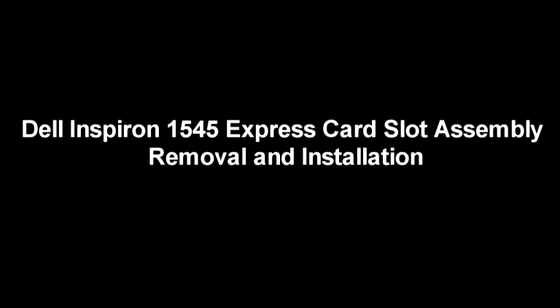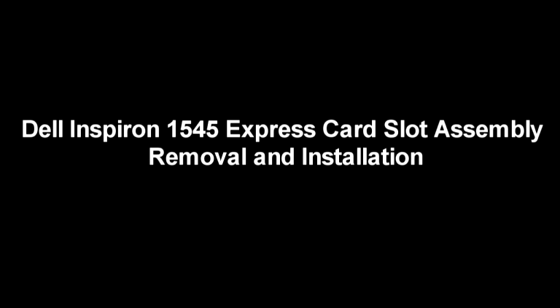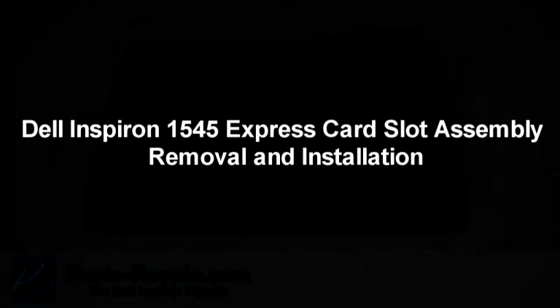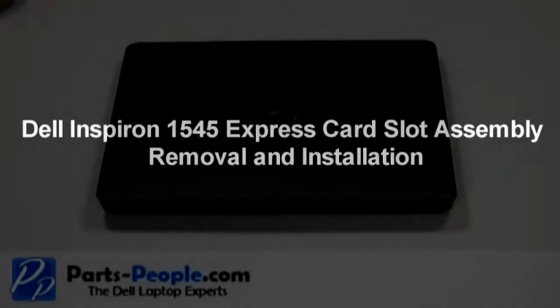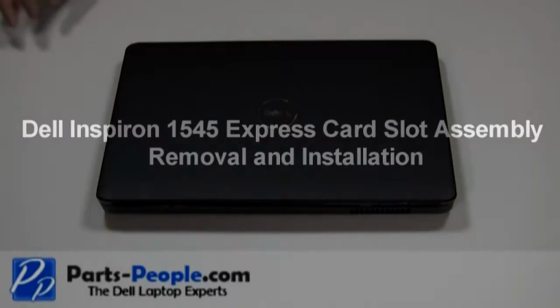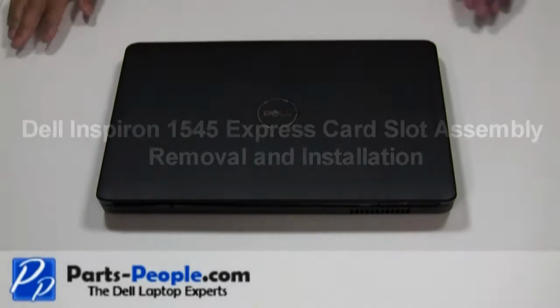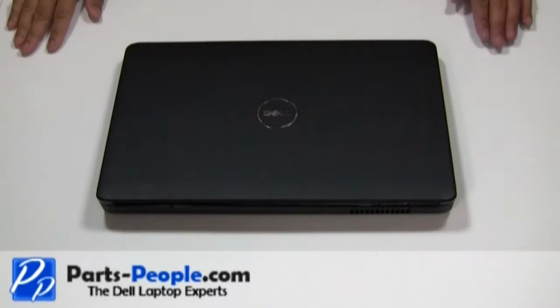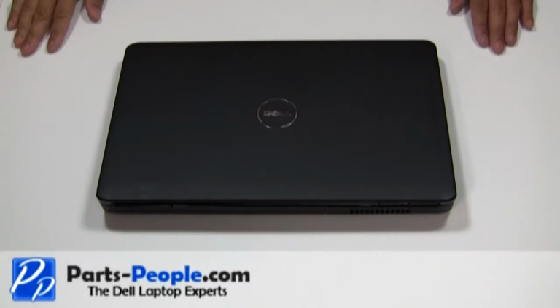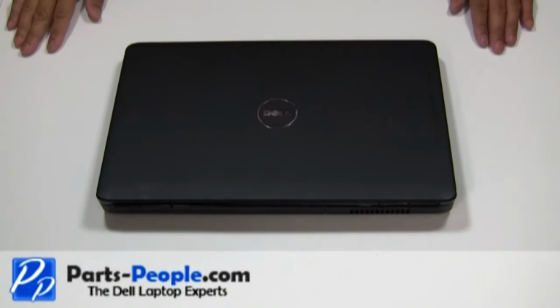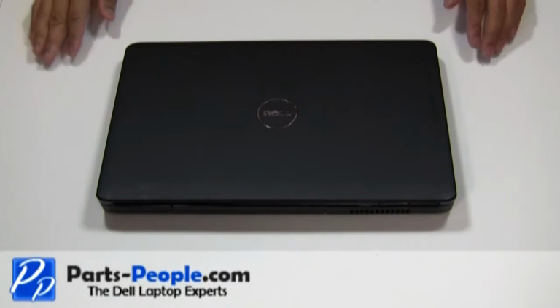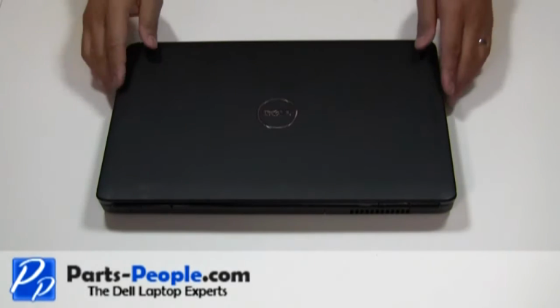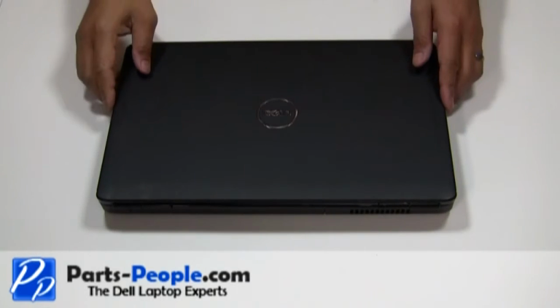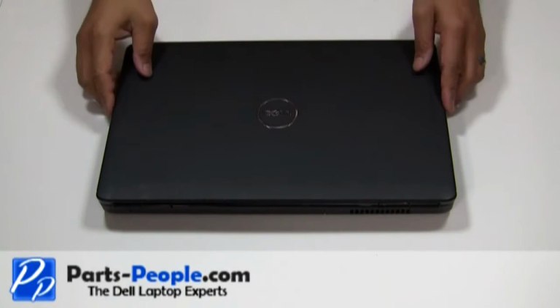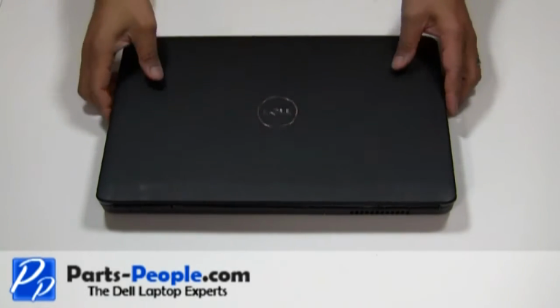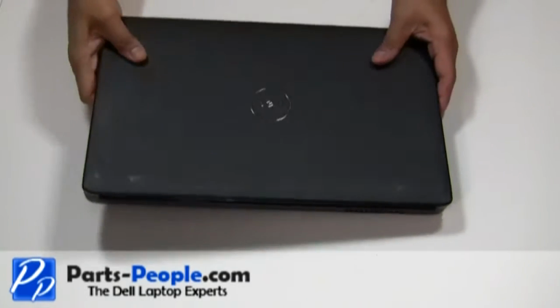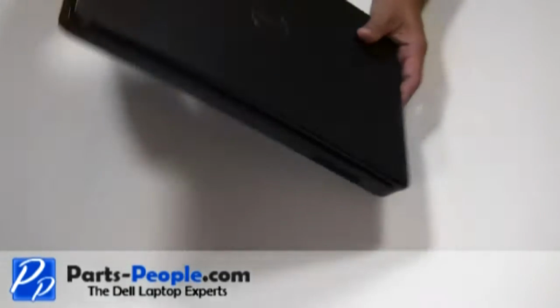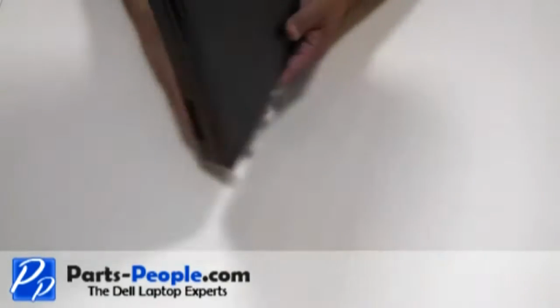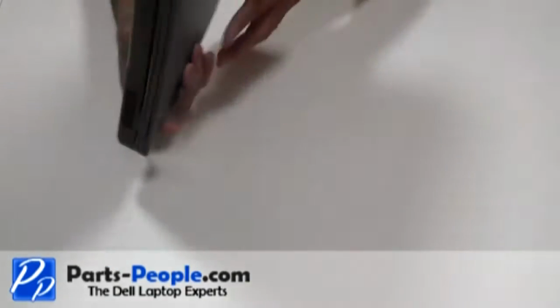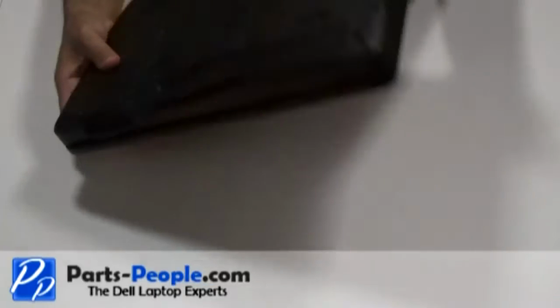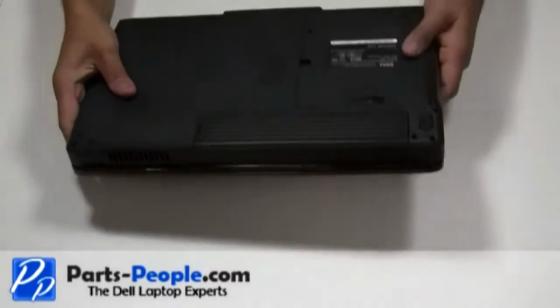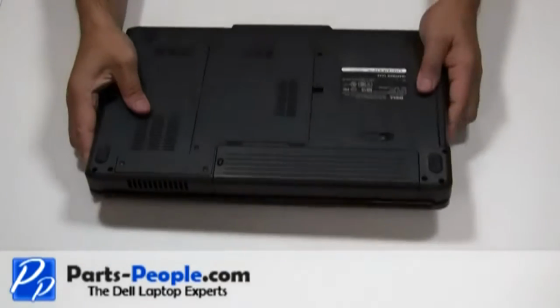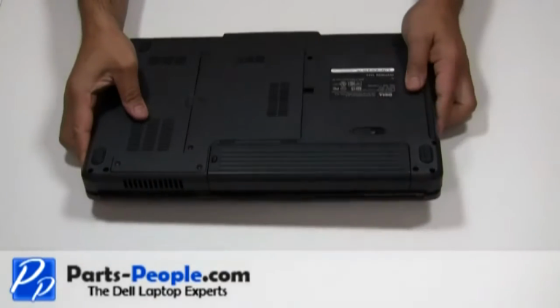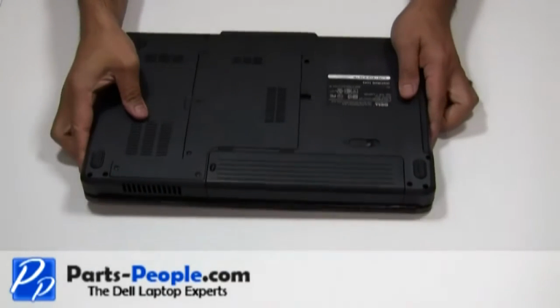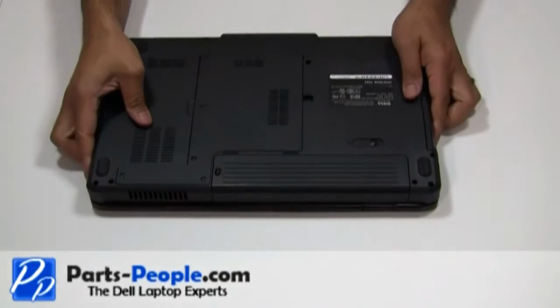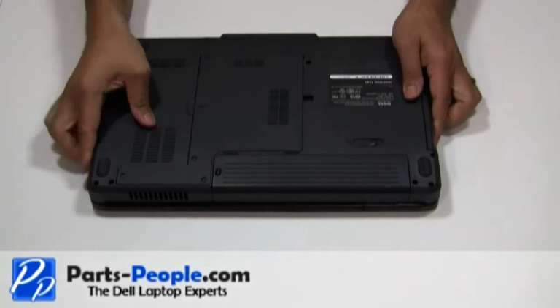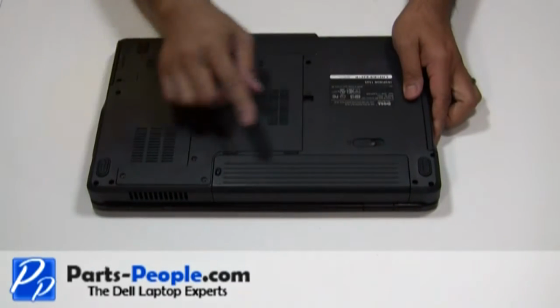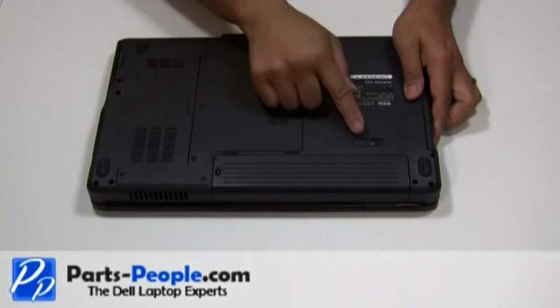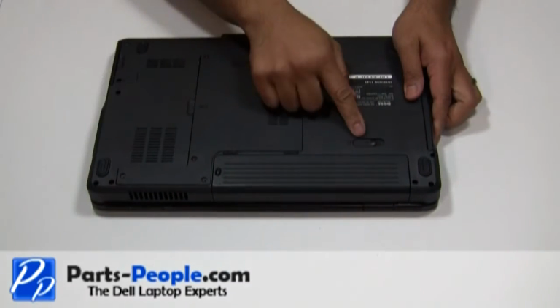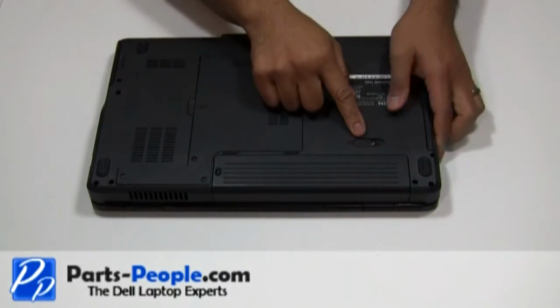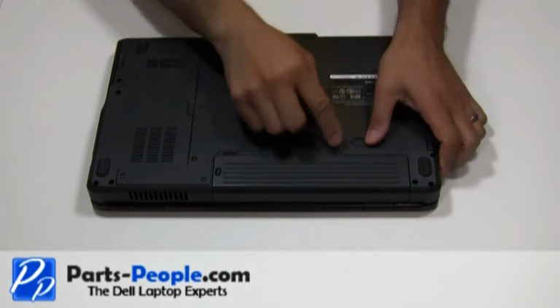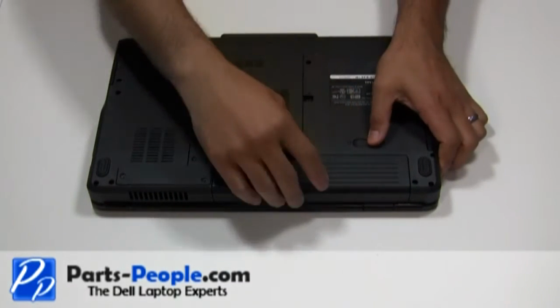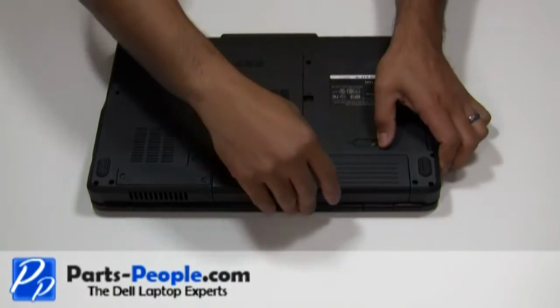For this project we'll need a flathead and a Phillips screwdriver. Before we start, always remove the AC adapter and battery.